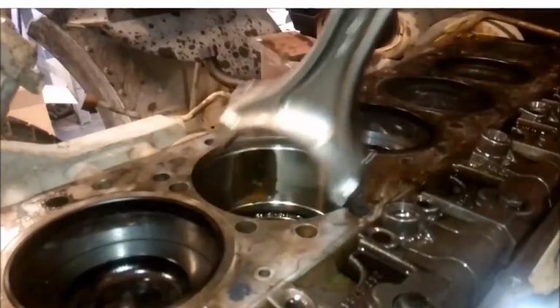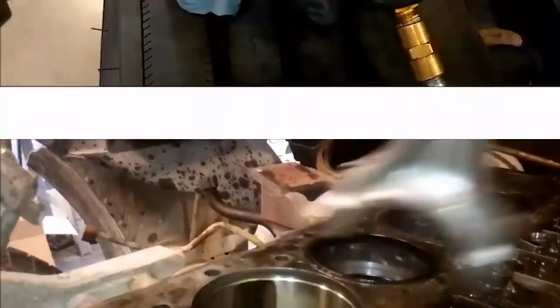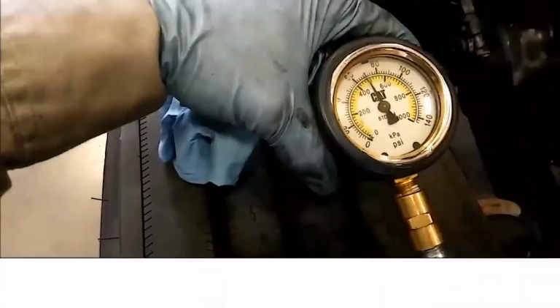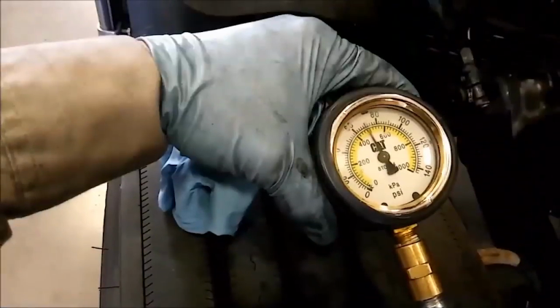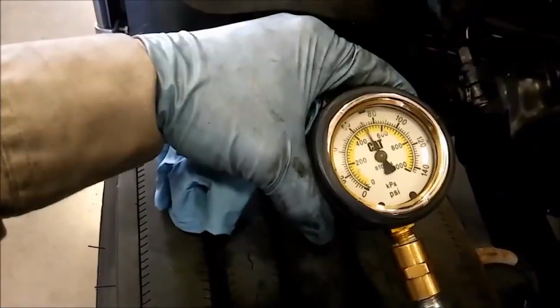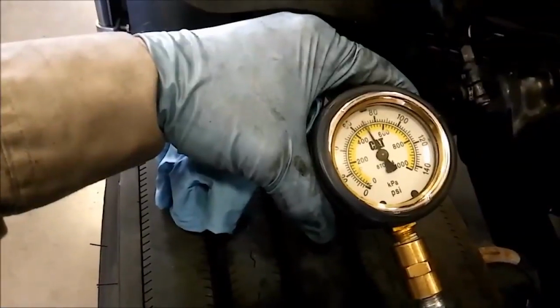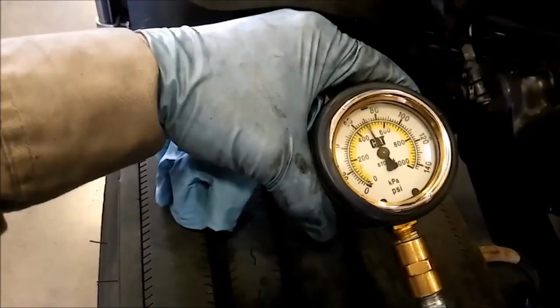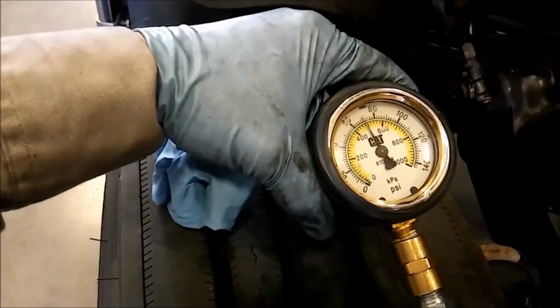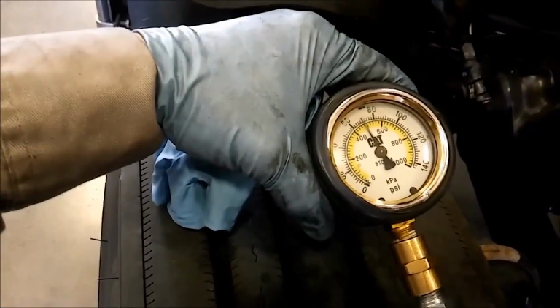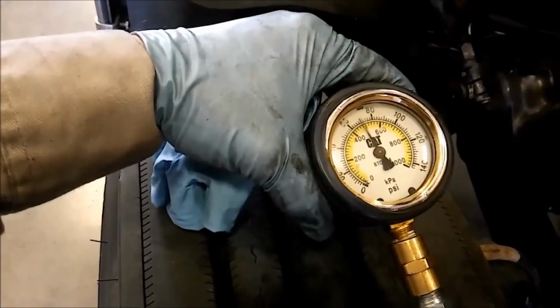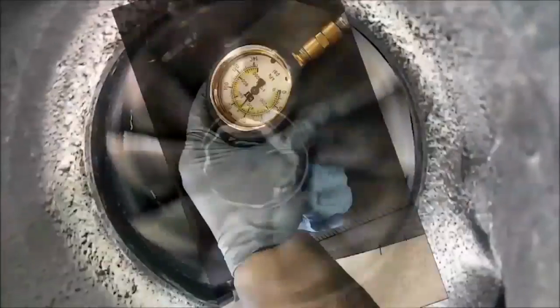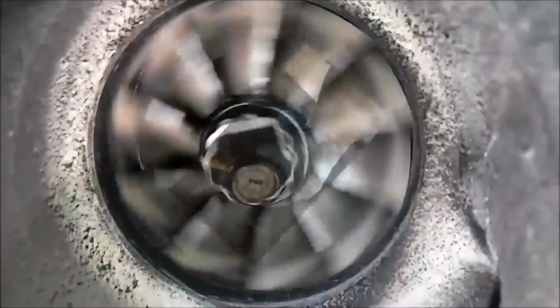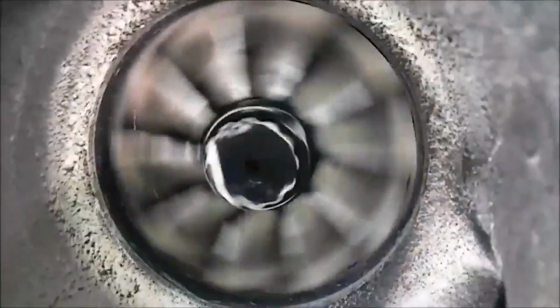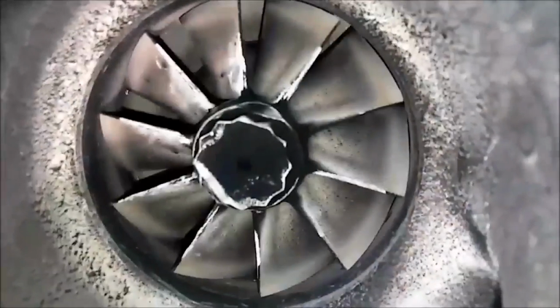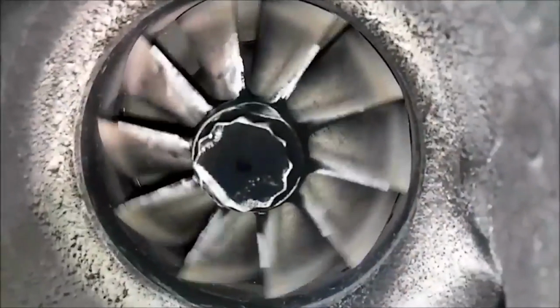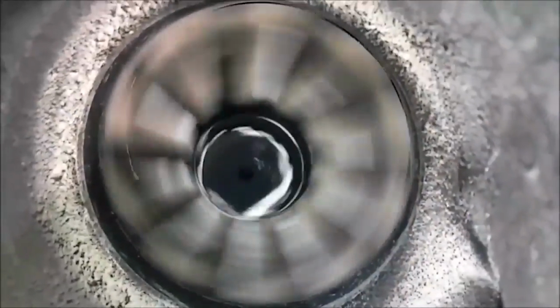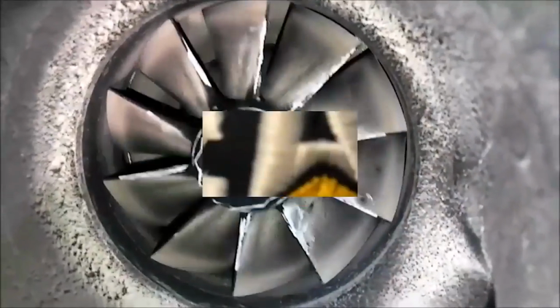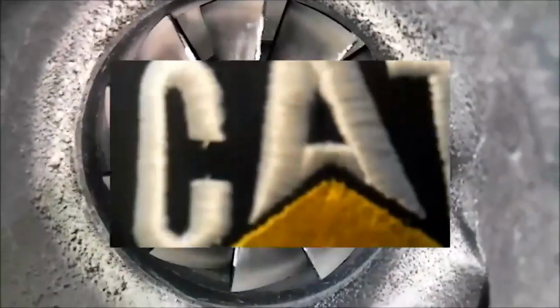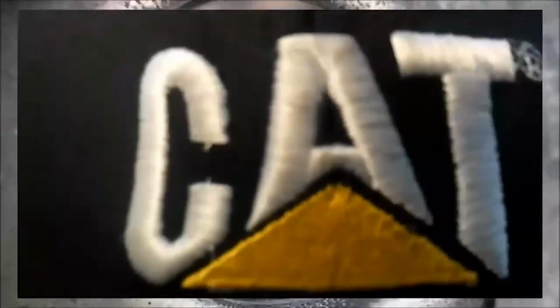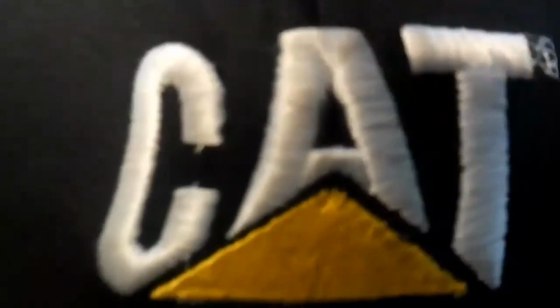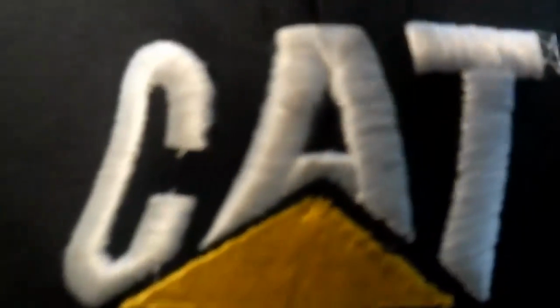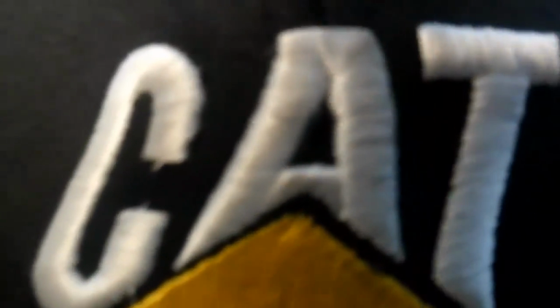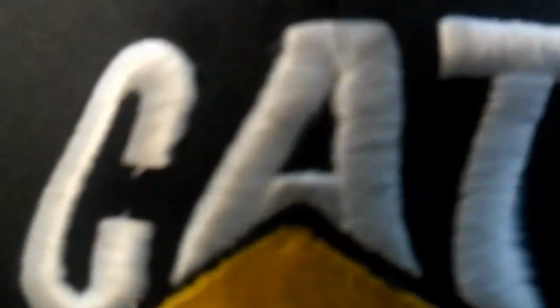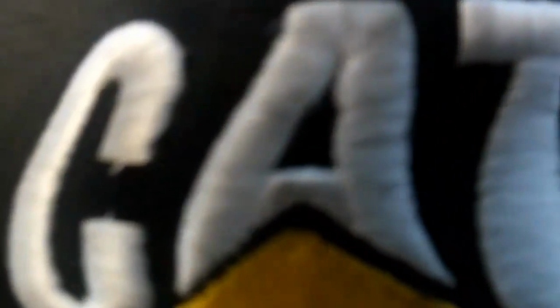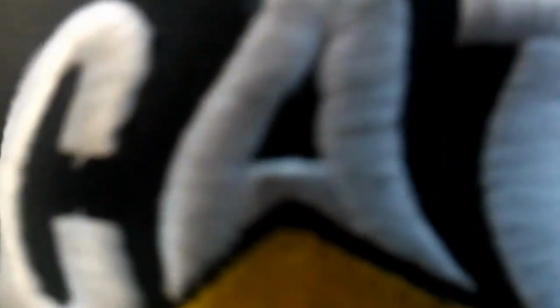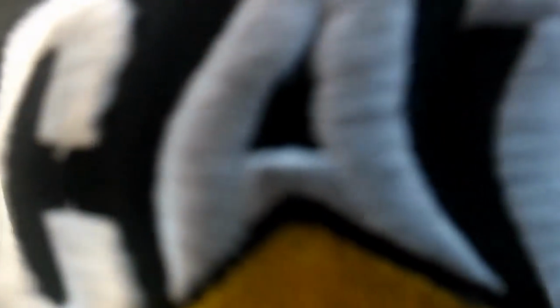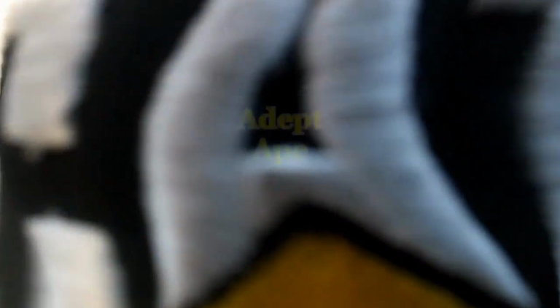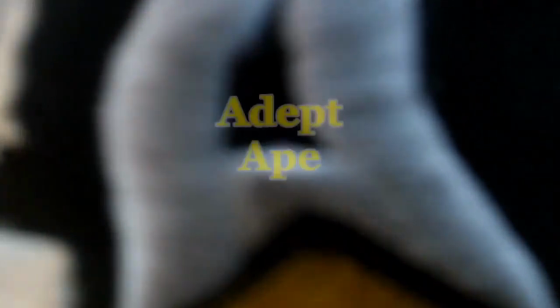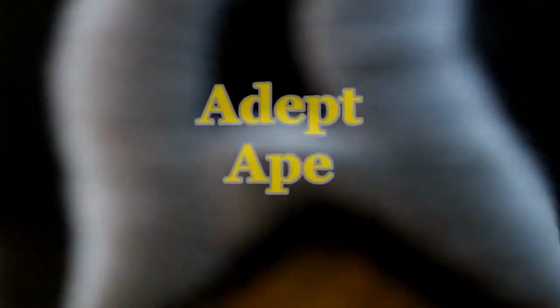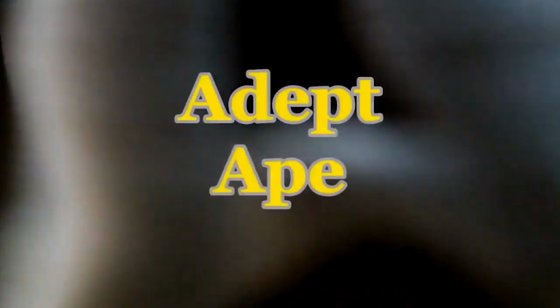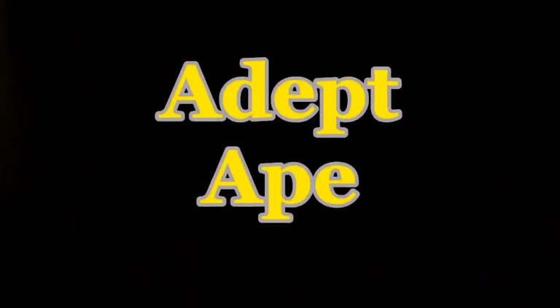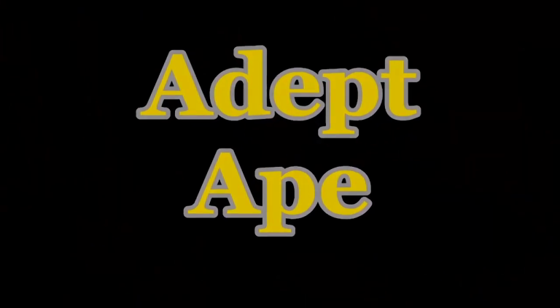He works for Caterpillar, he knows these engines, he's got all the information available about these engines. So here's Josh.